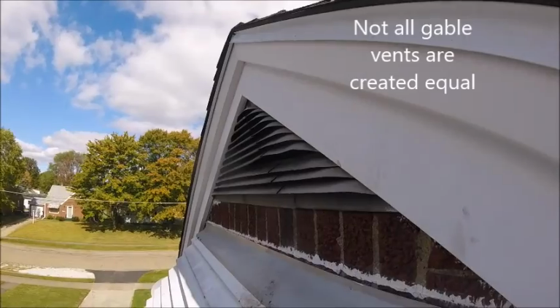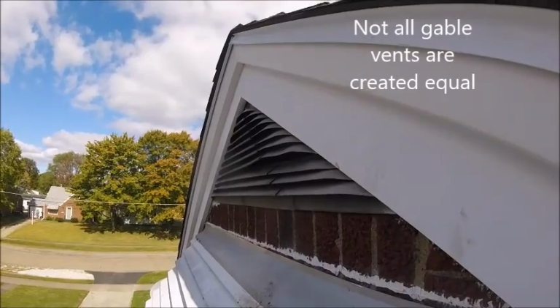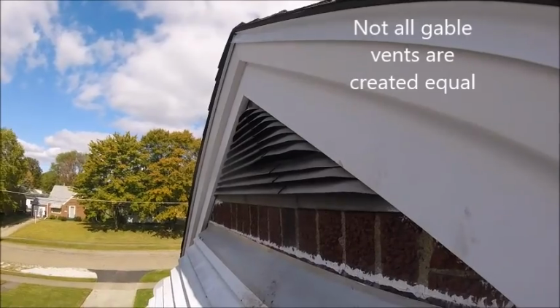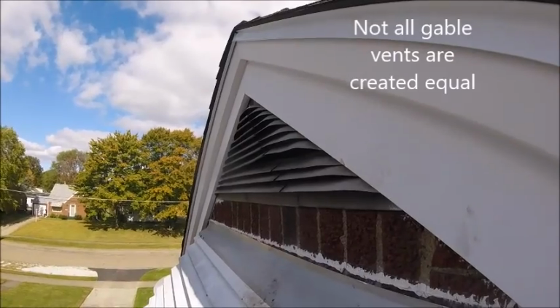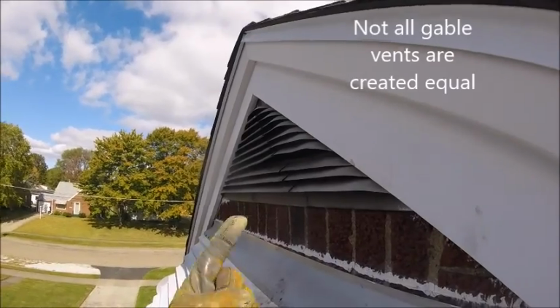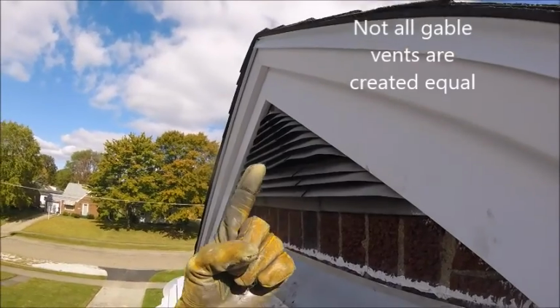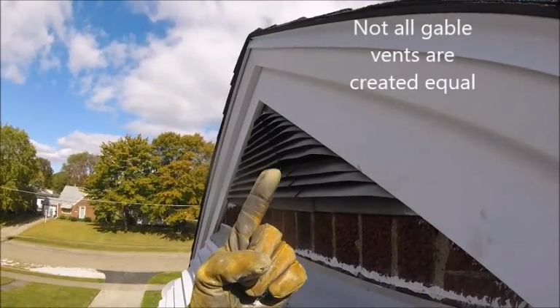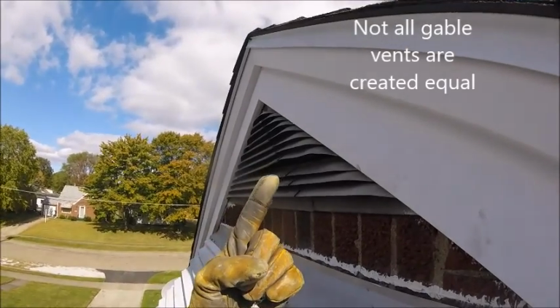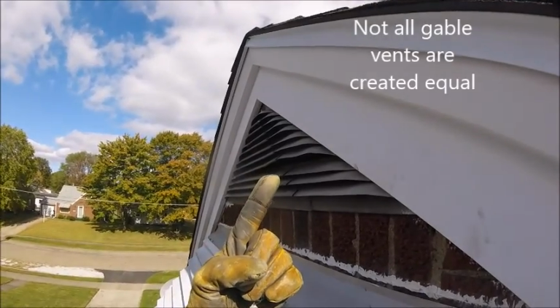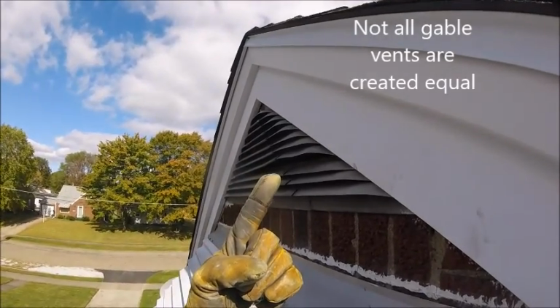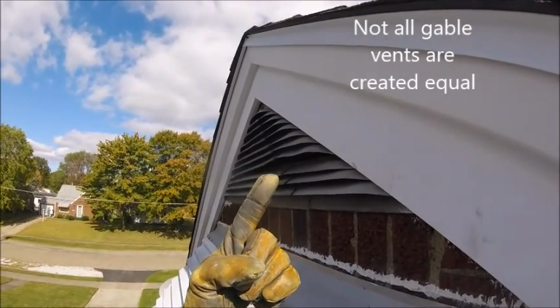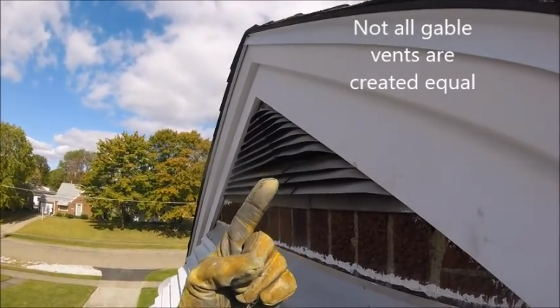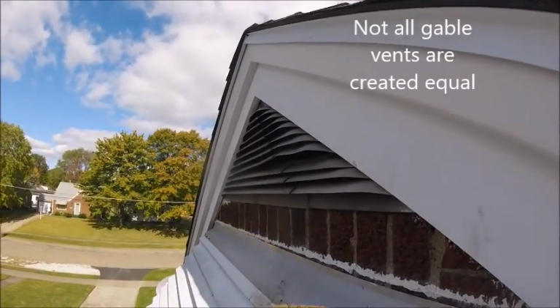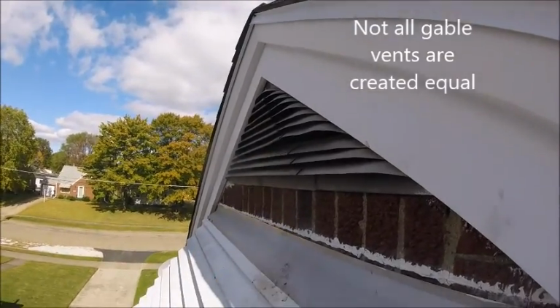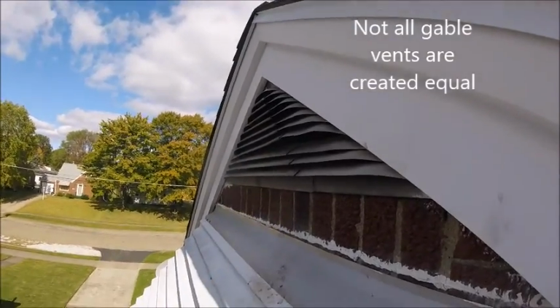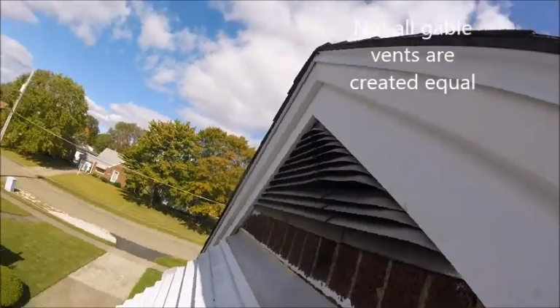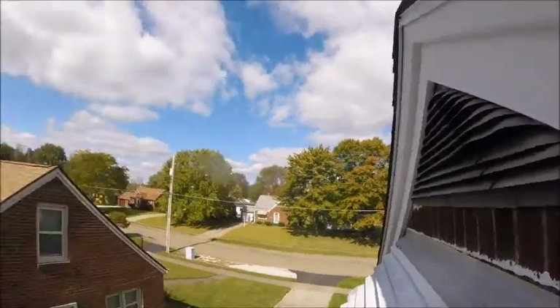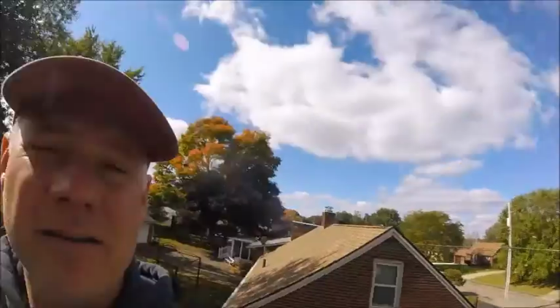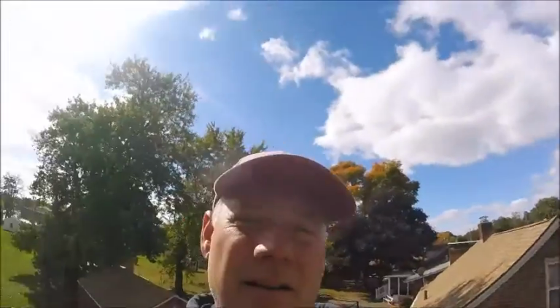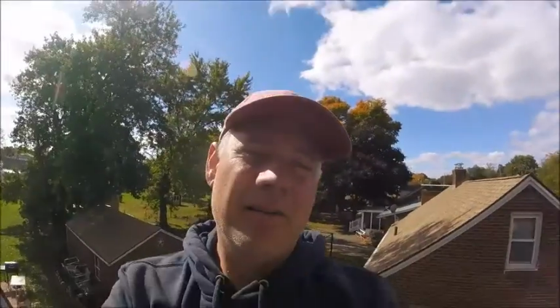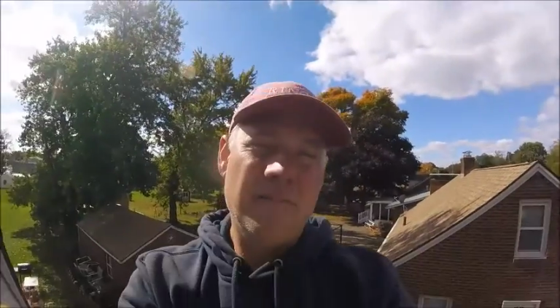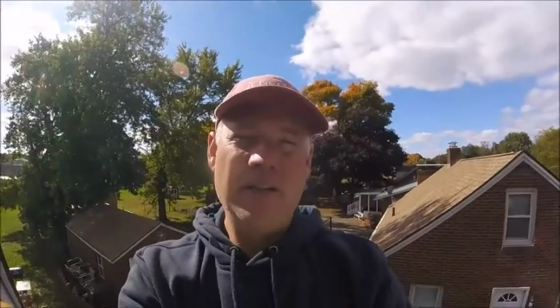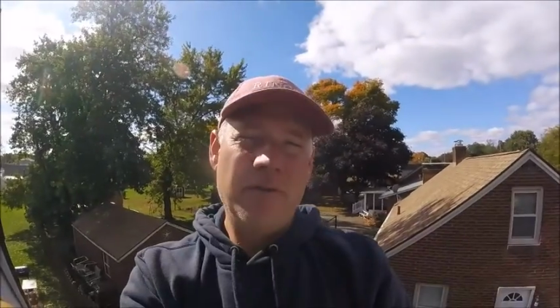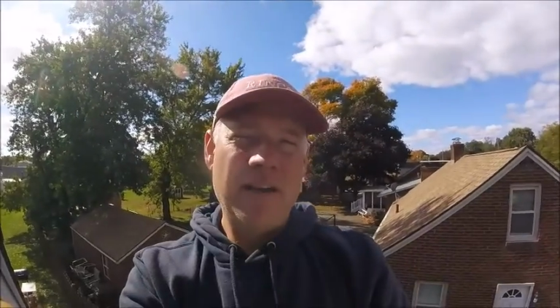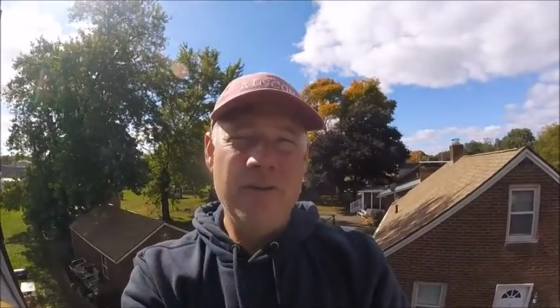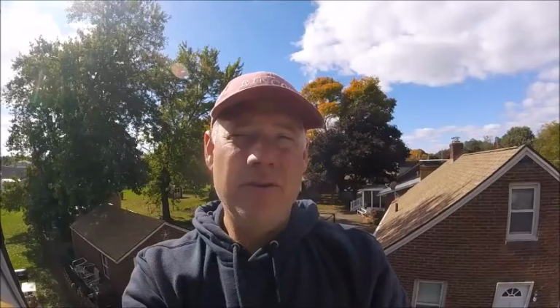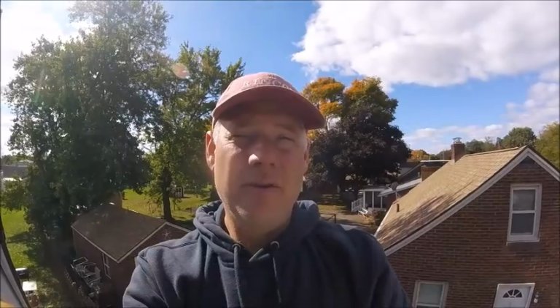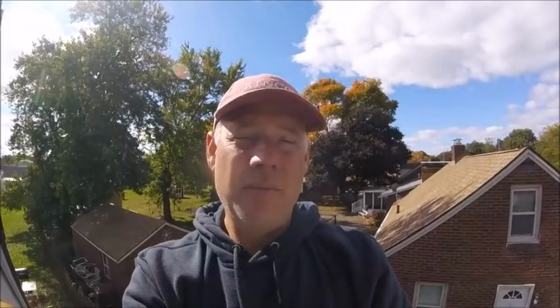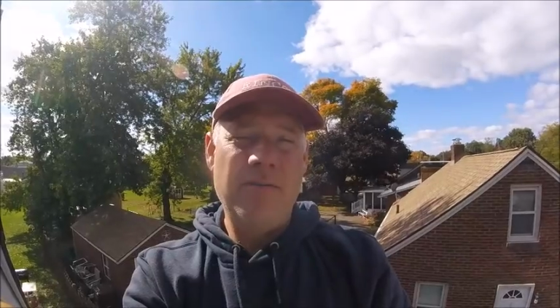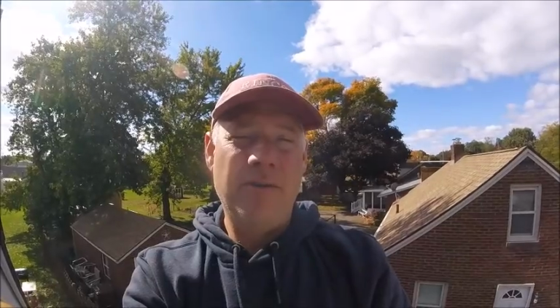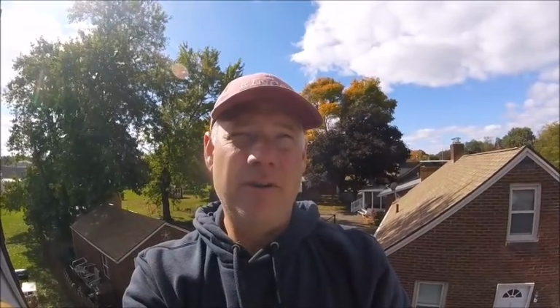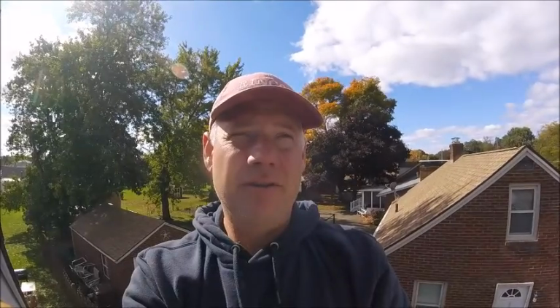If I can do that with one finger, imagine what a raccoon can do with powerful claws.